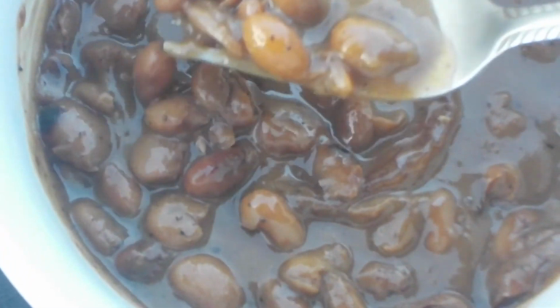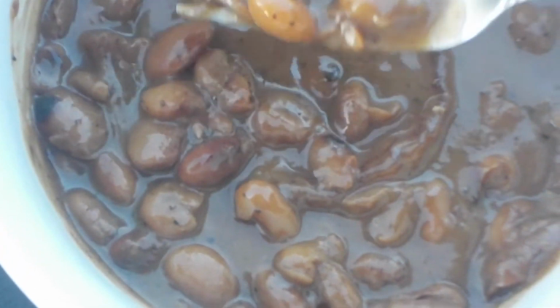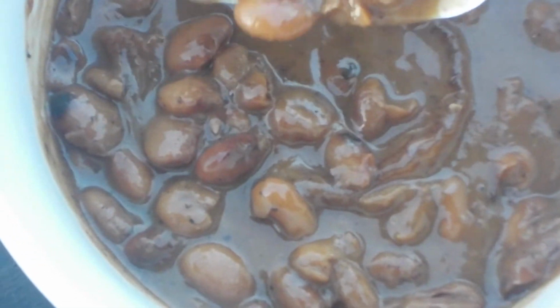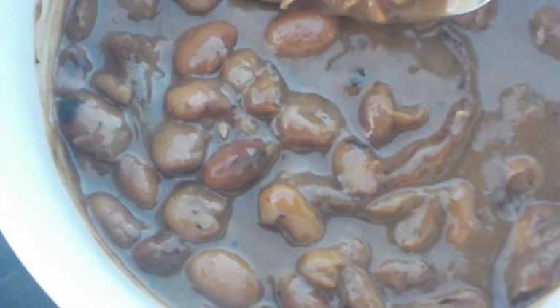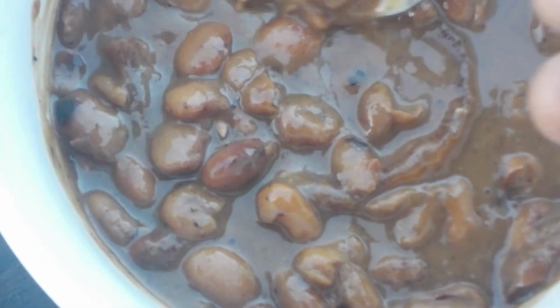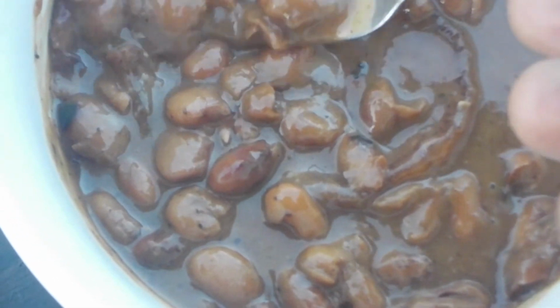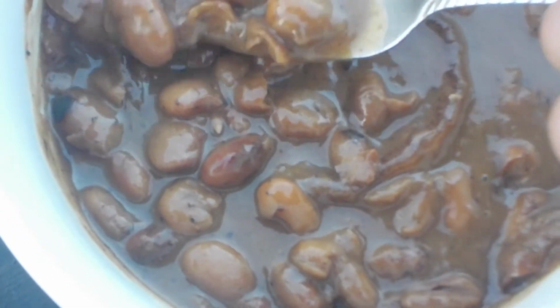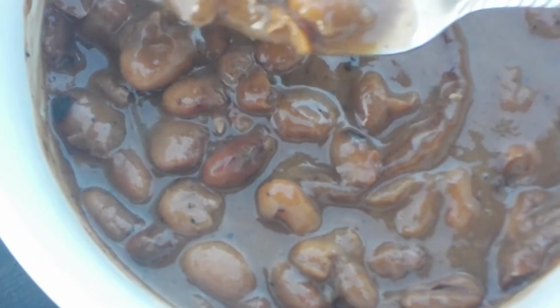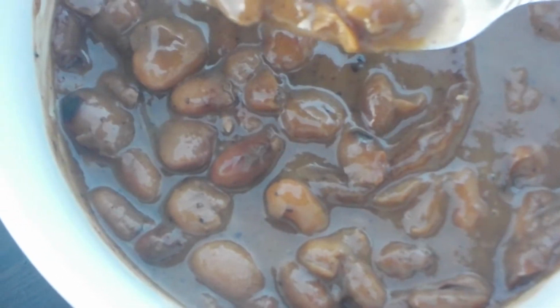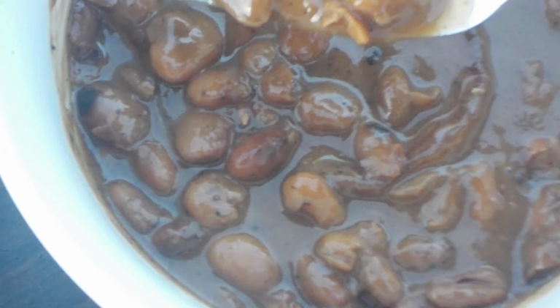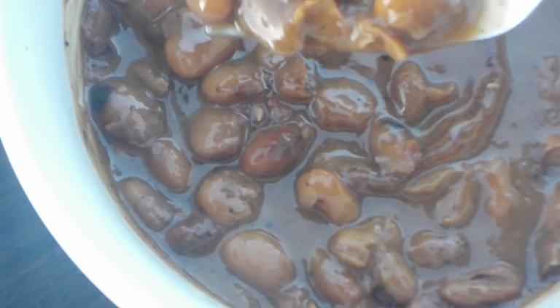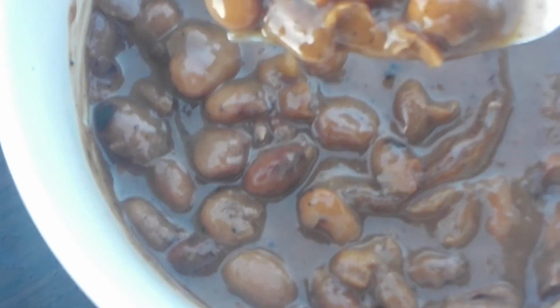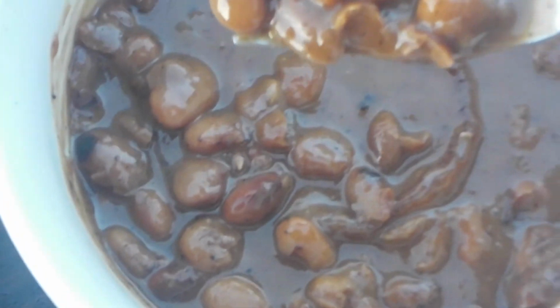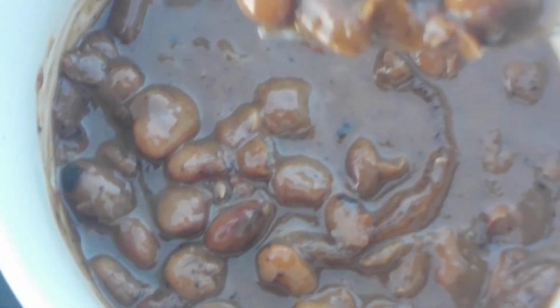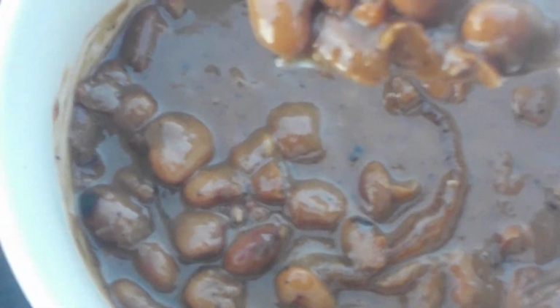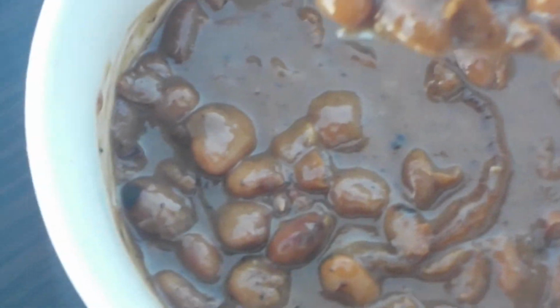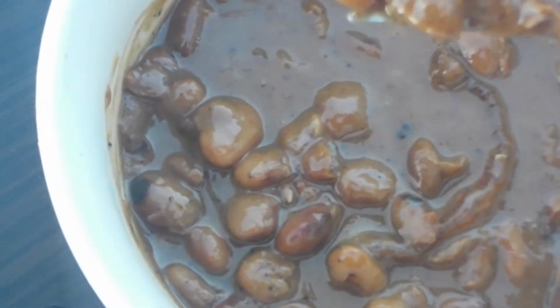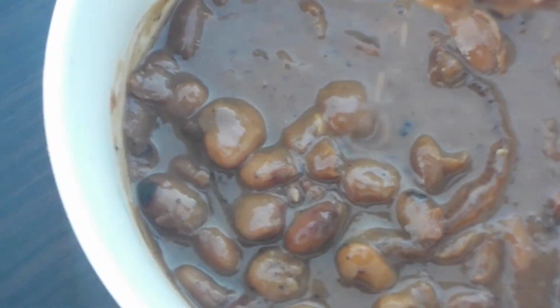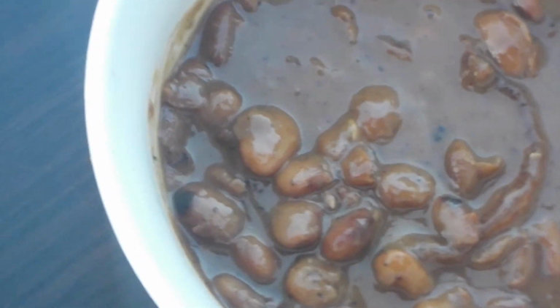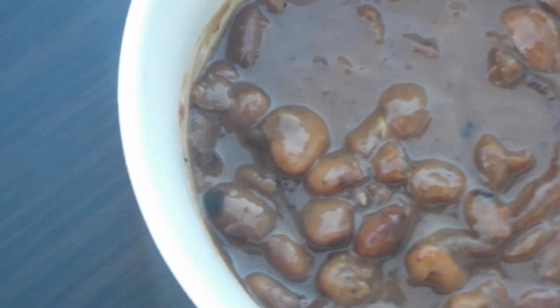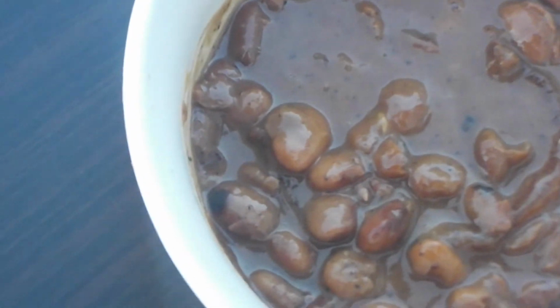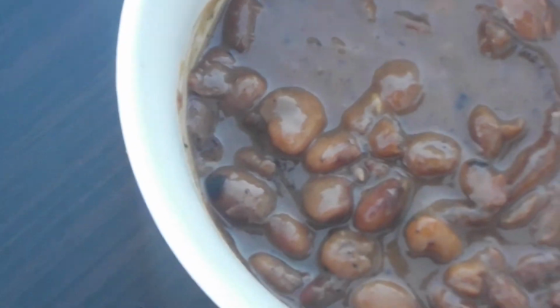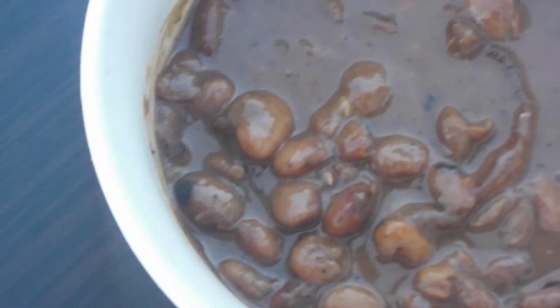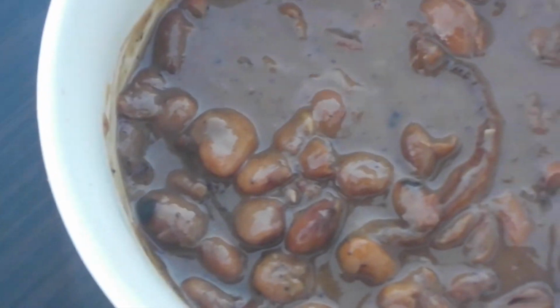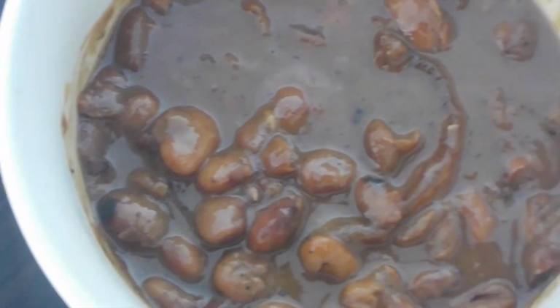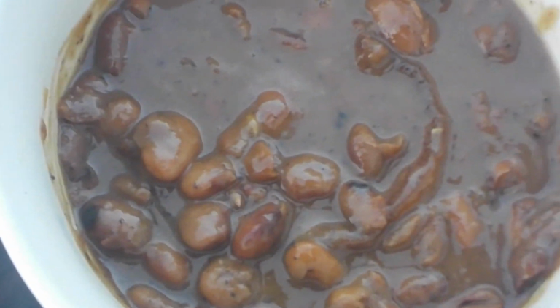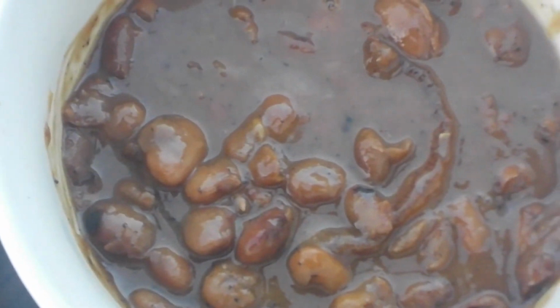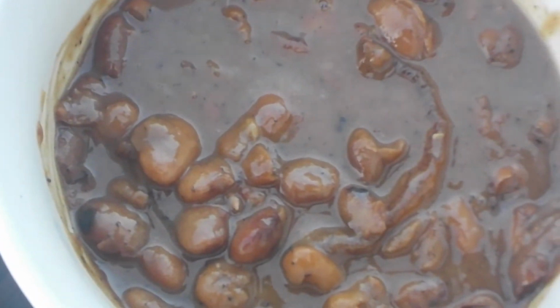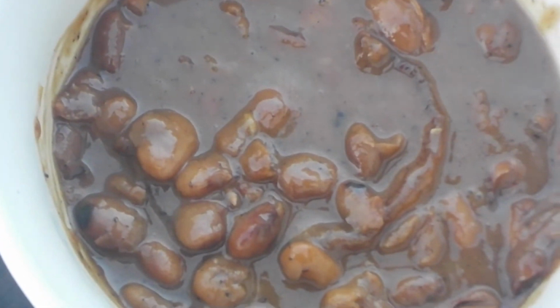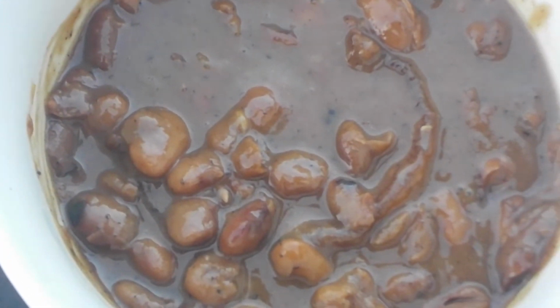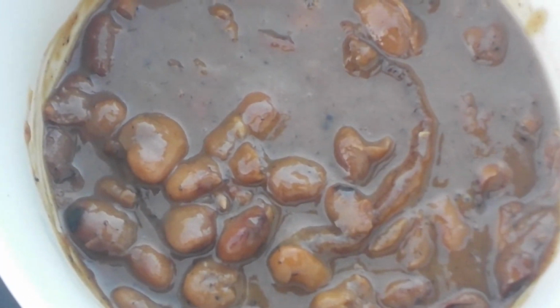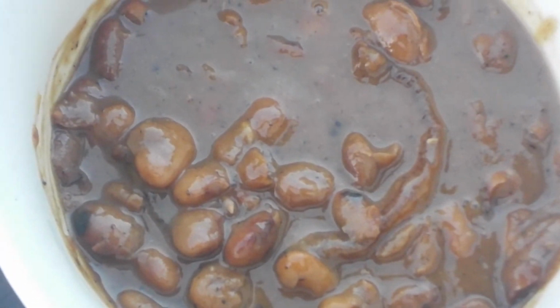It took about an hour and 20 minutes for this to cook. I didn't even need any more salt — just a little pepper, and it was perfect.